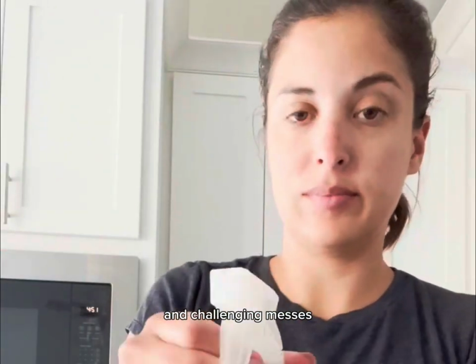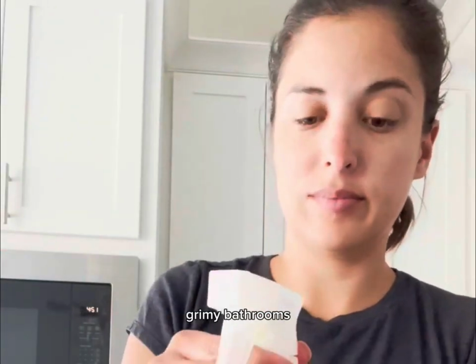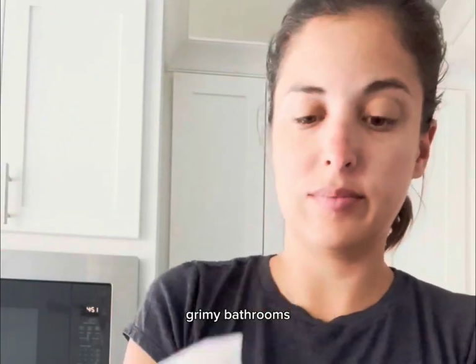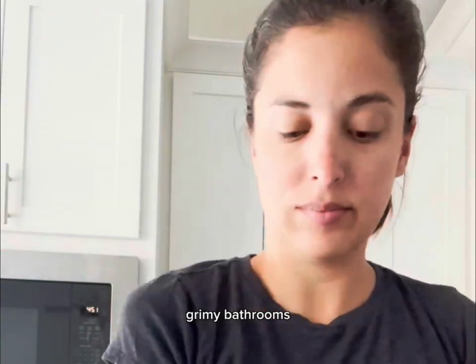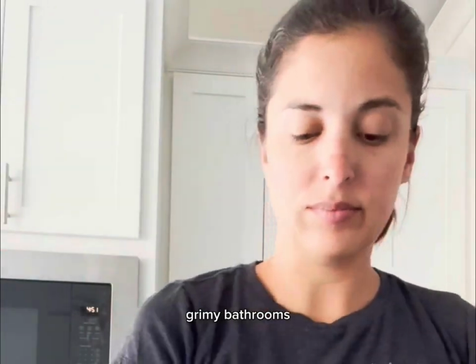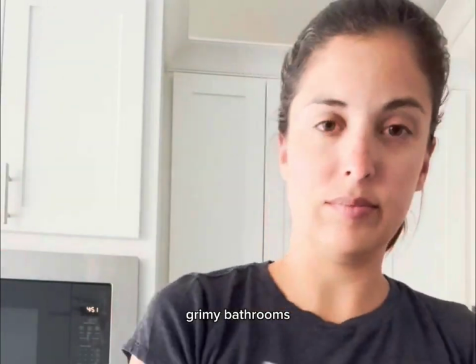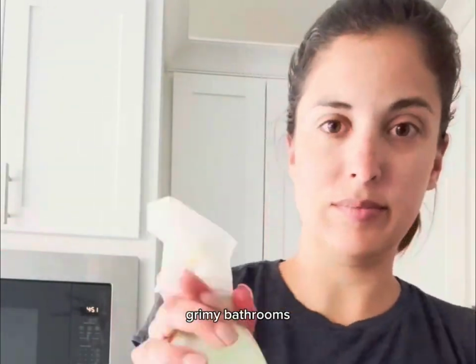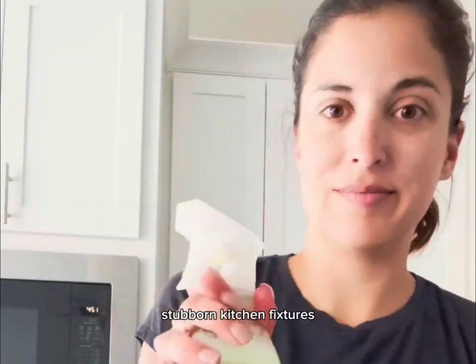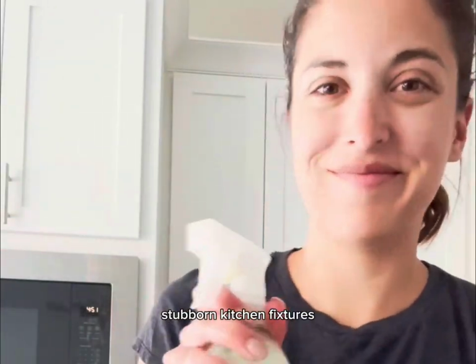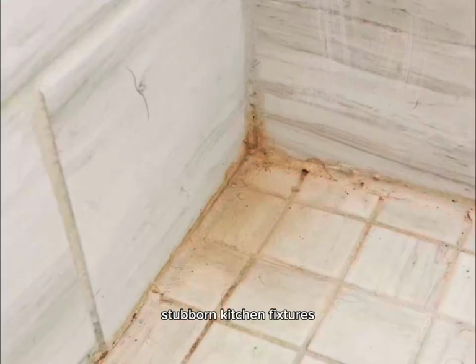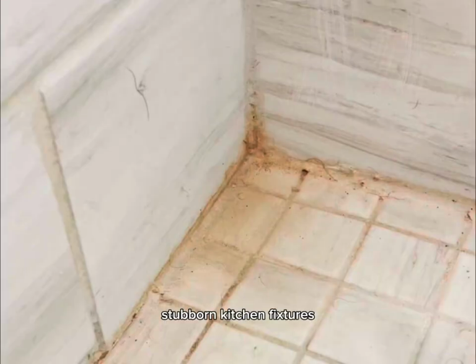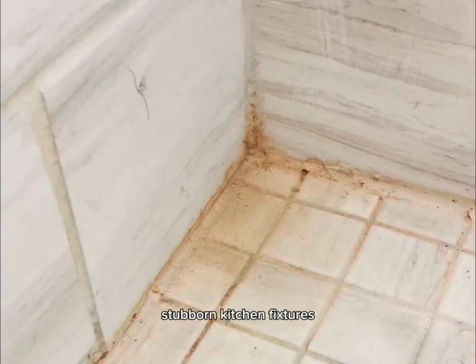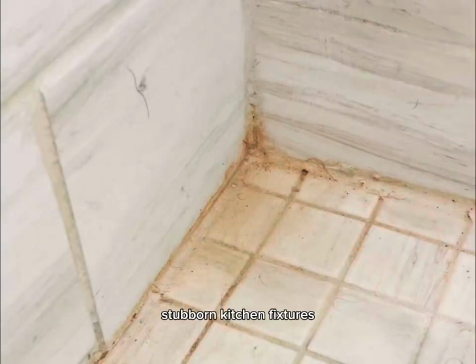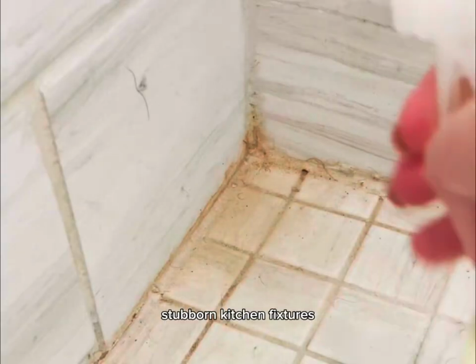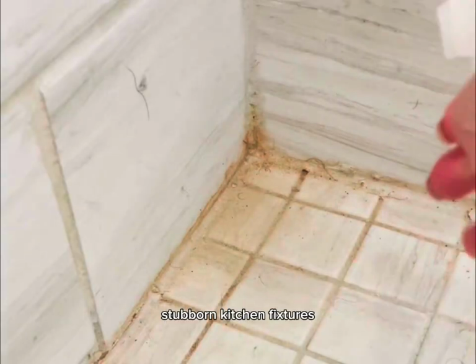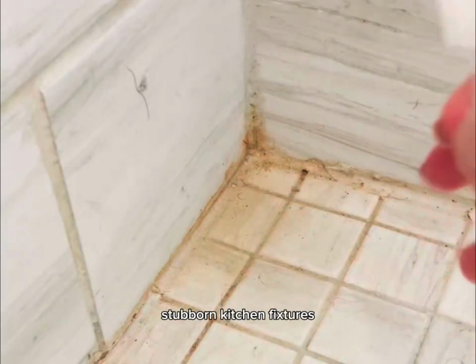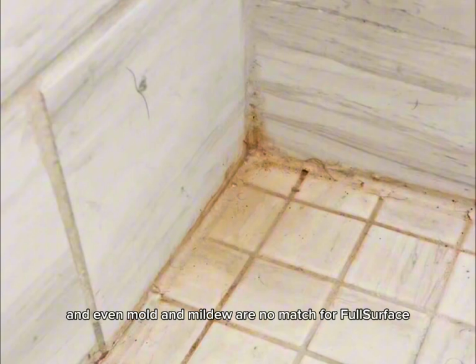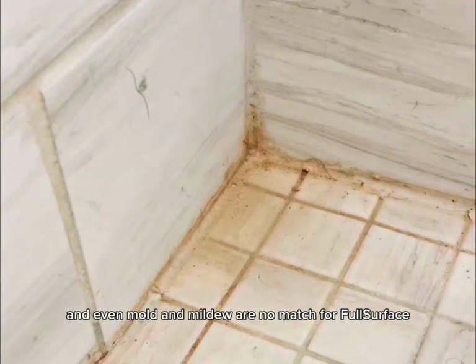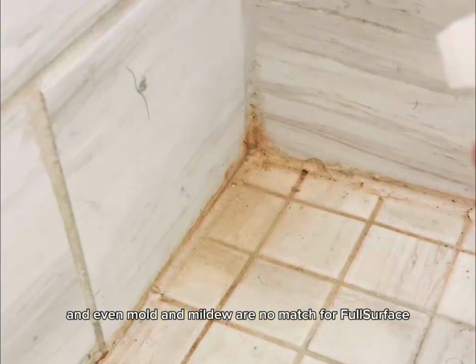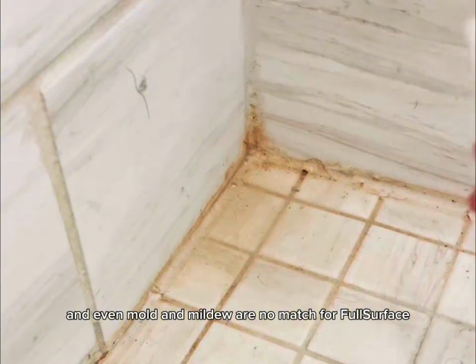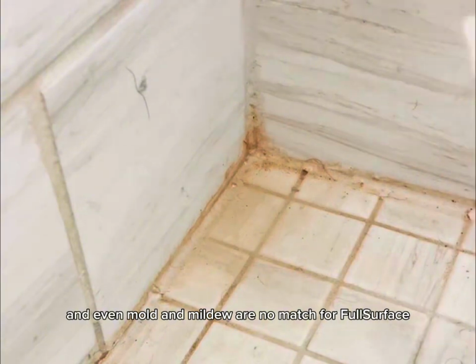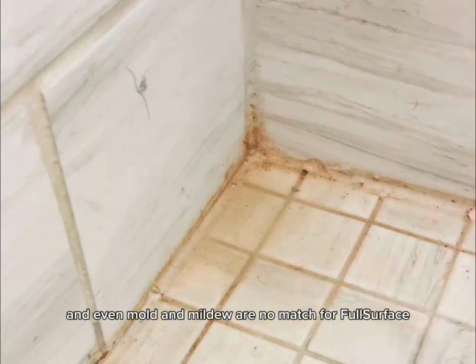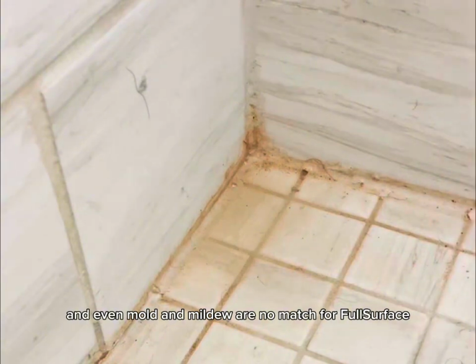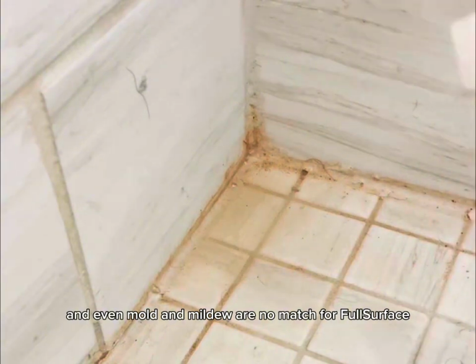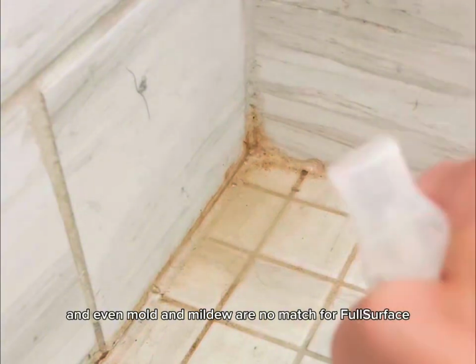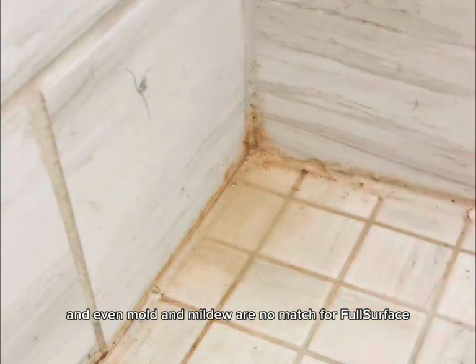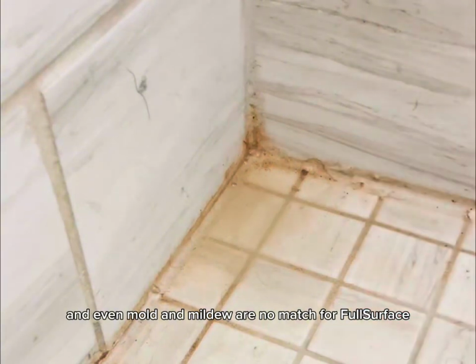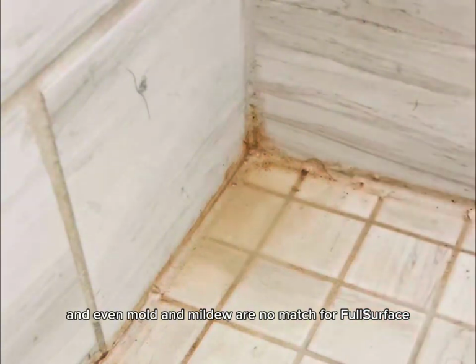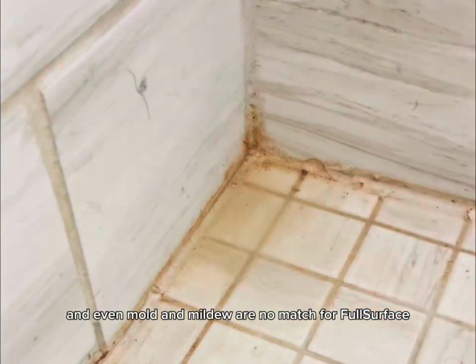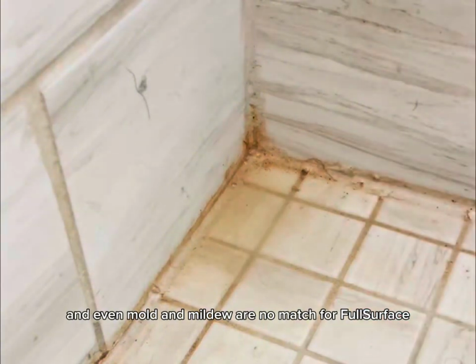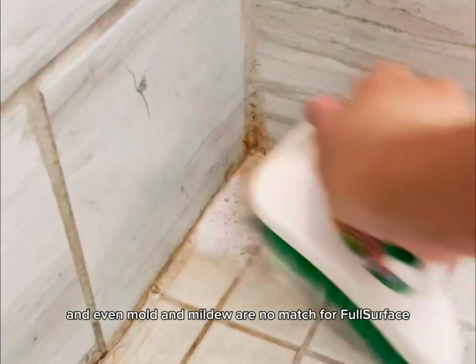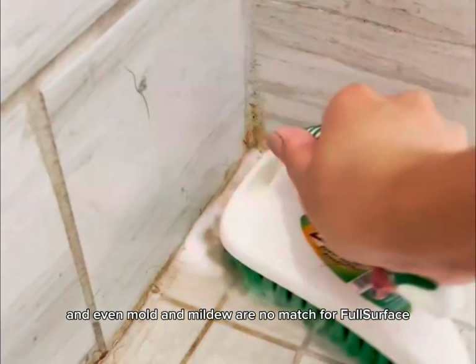Grimy bathrooms, stubborn kitchen fixtures, and even mold and mildew are no match for Full Surface.